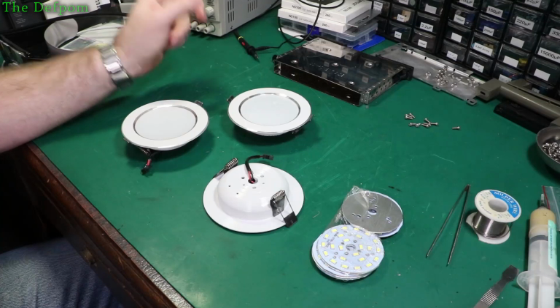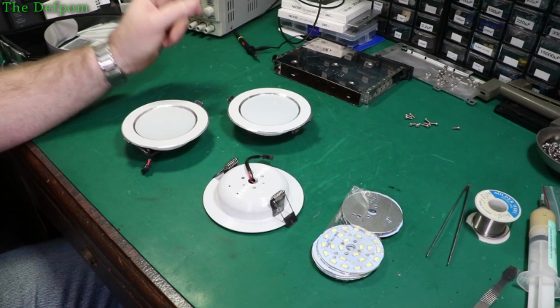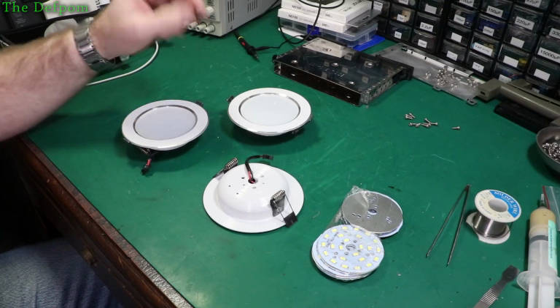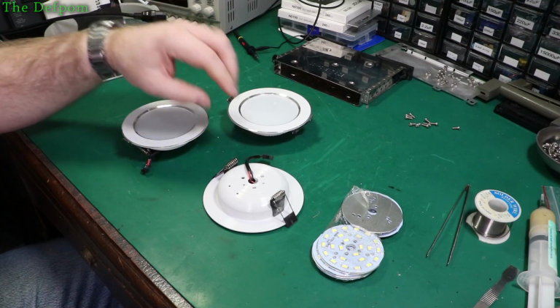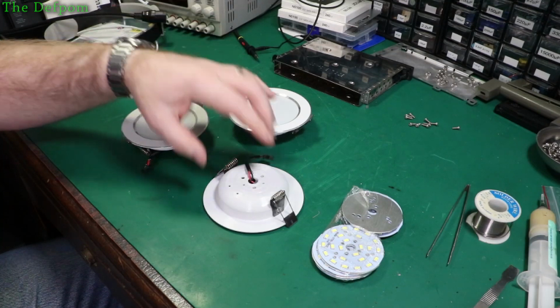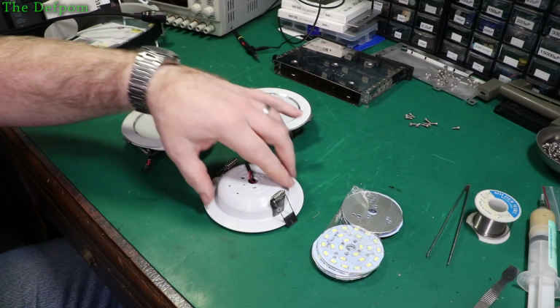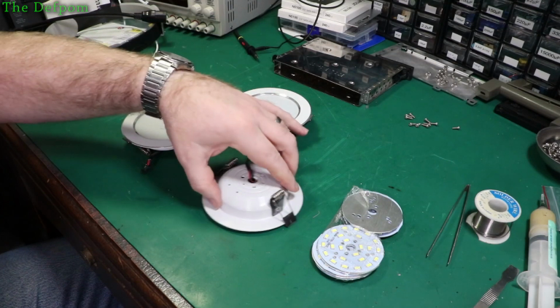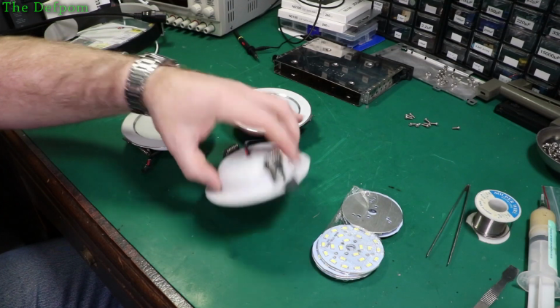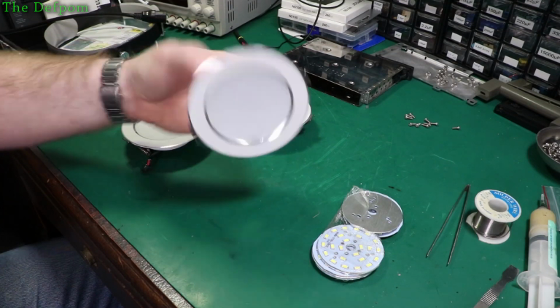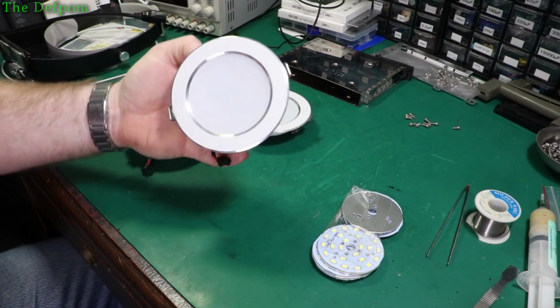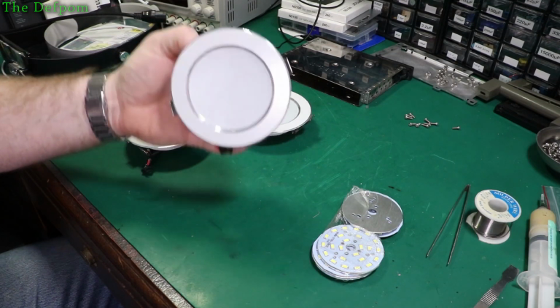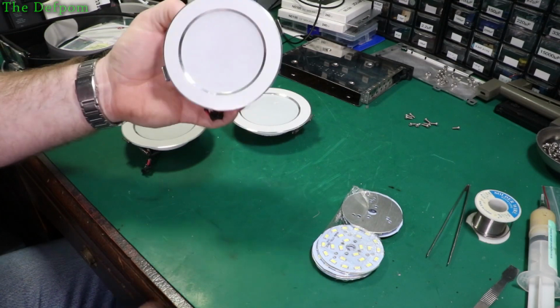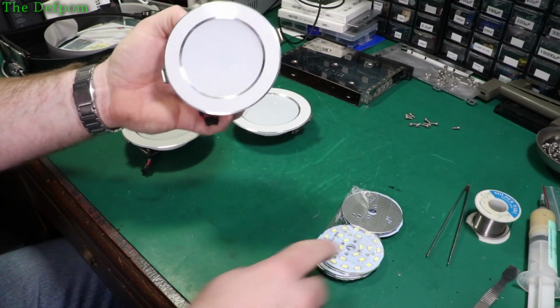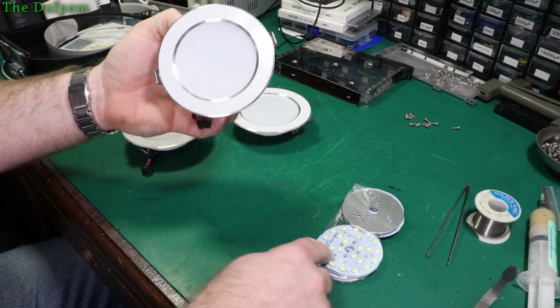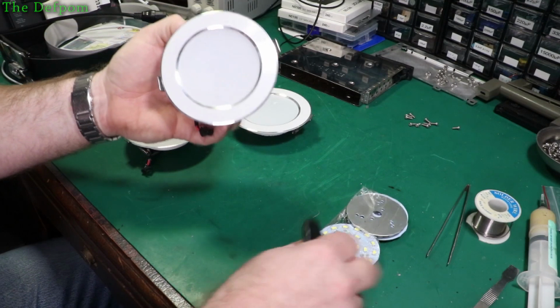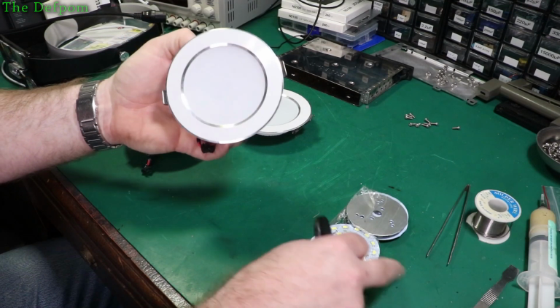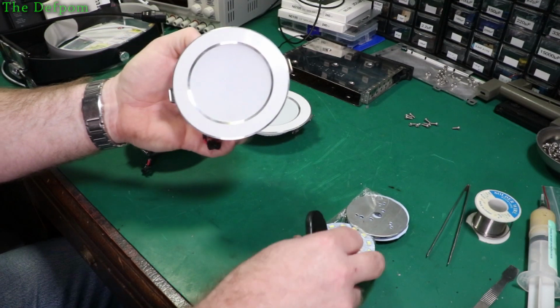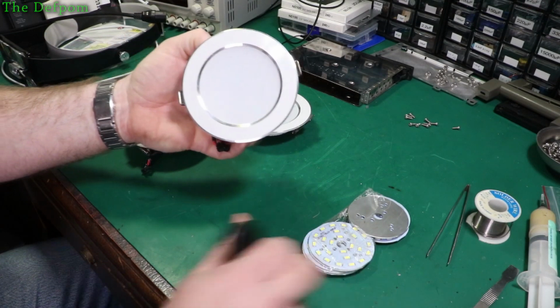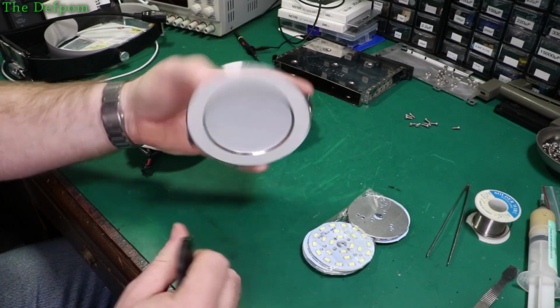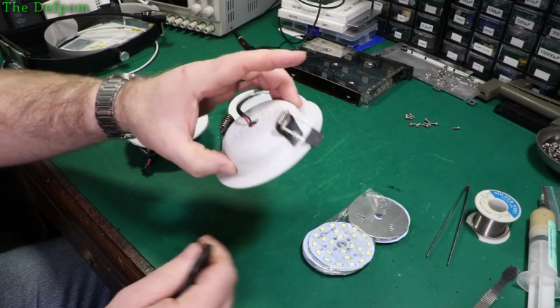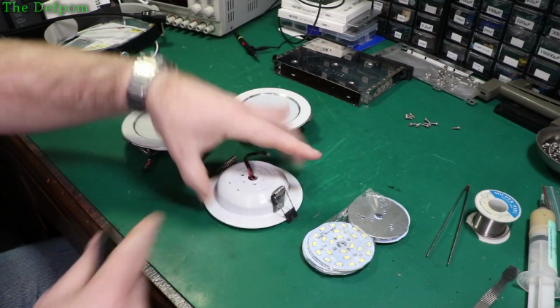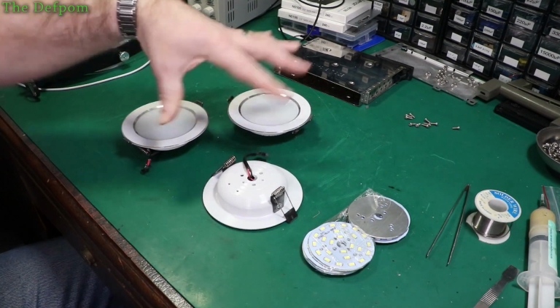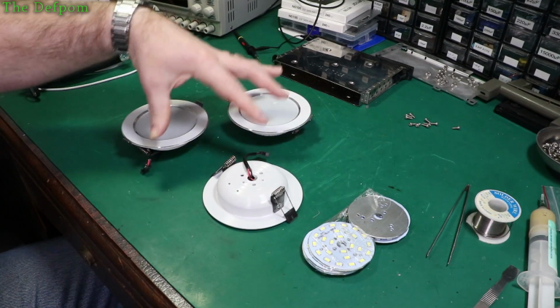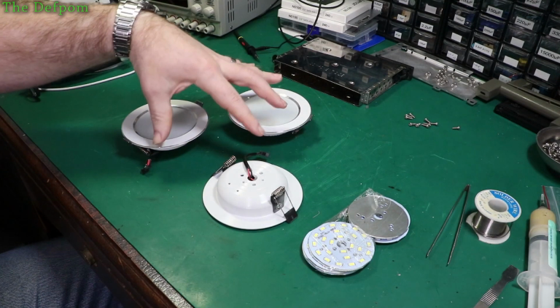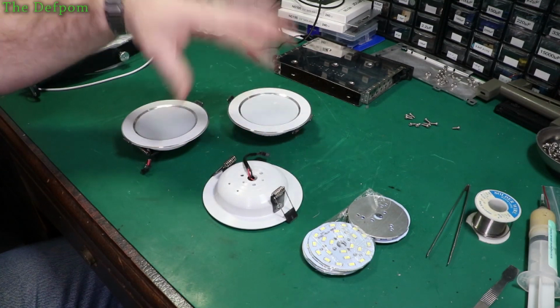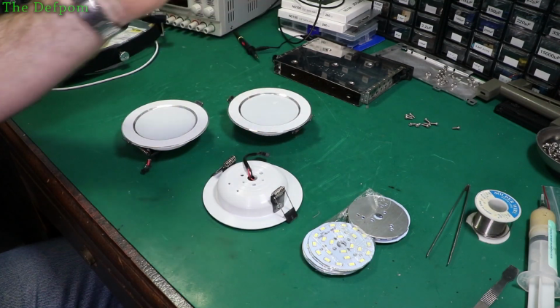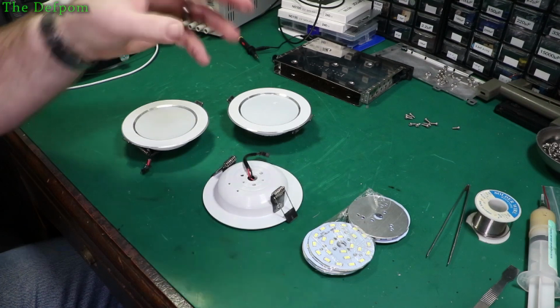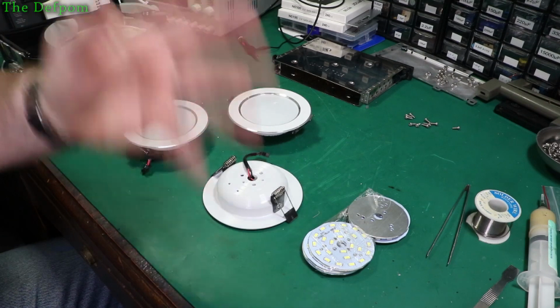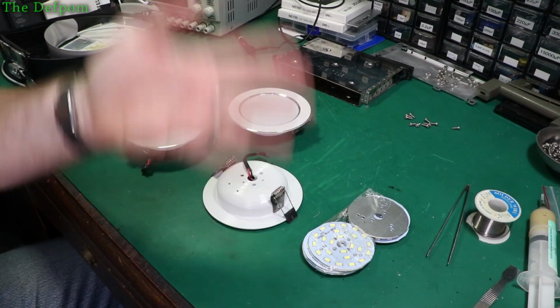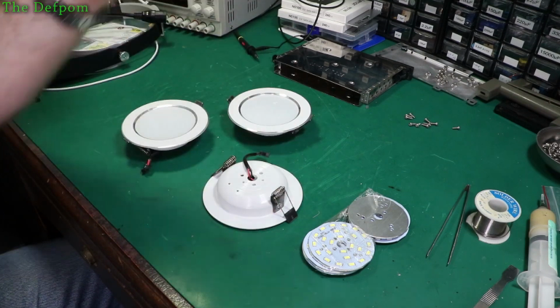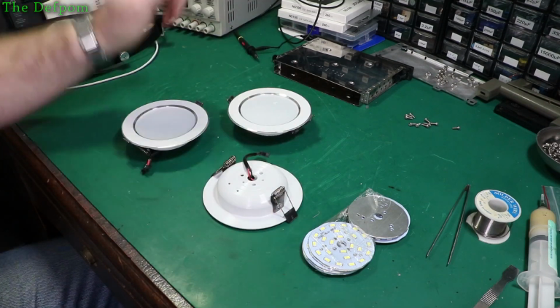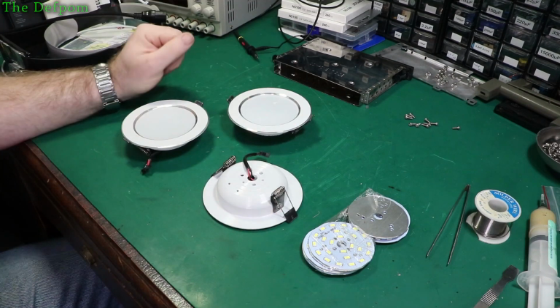I'm going to show you how to repair downlights which have these LED inserts inside them. These three are blown, so I'm going to show you how to fix them.